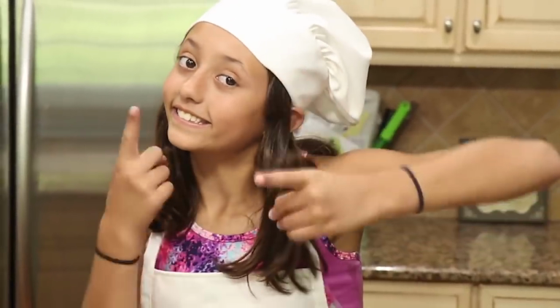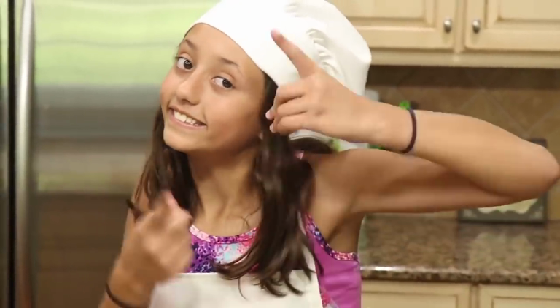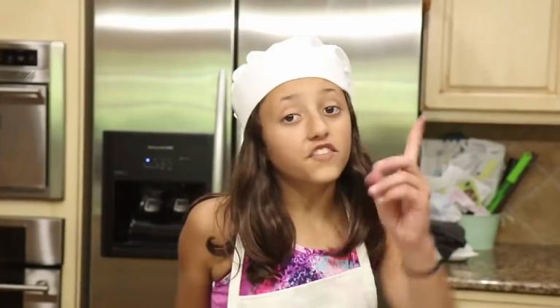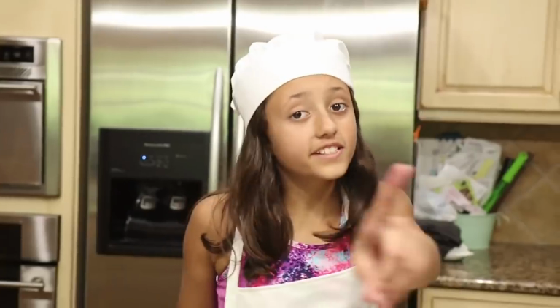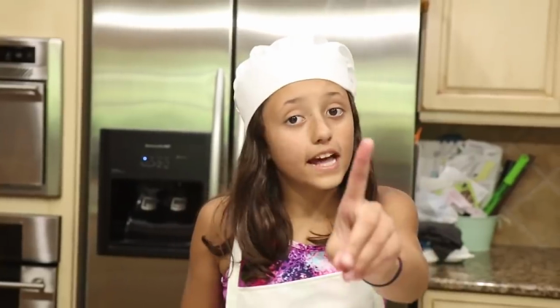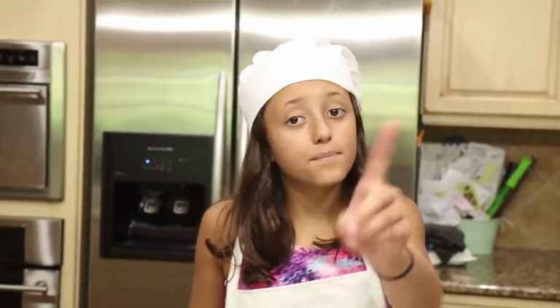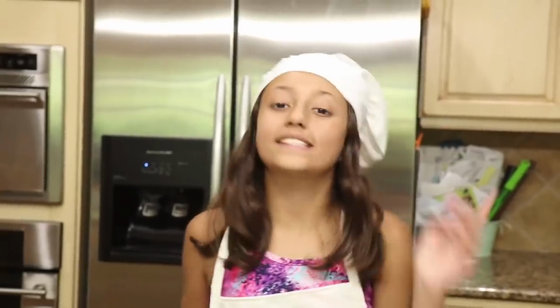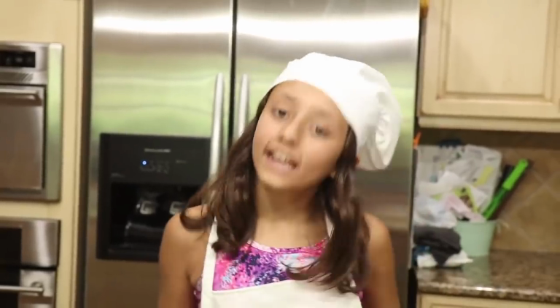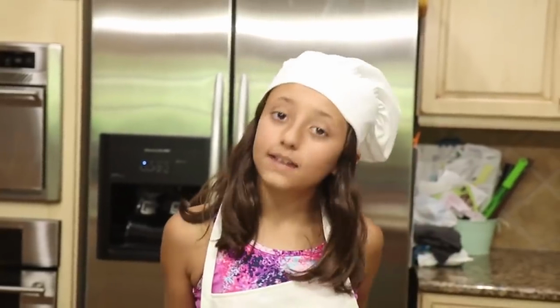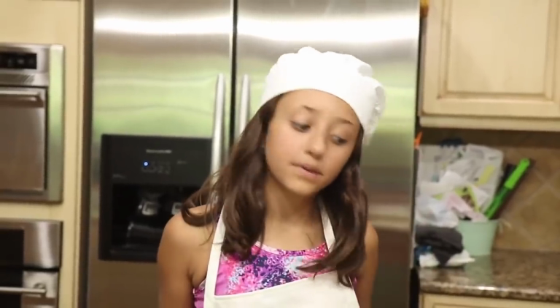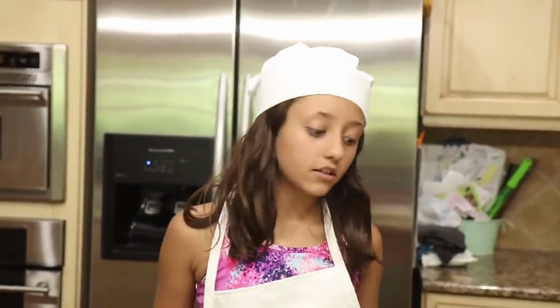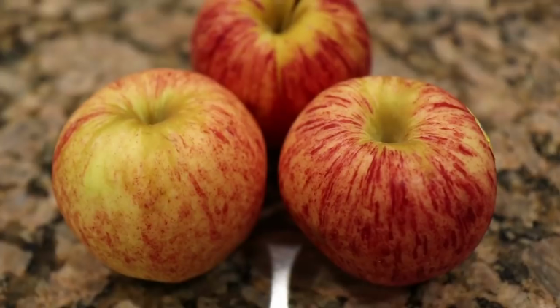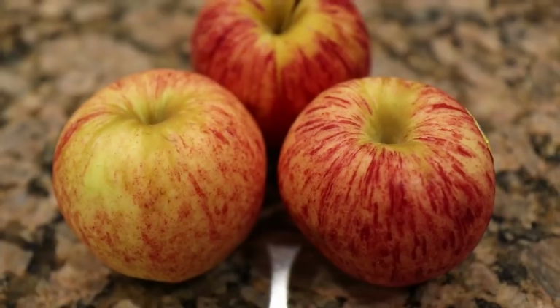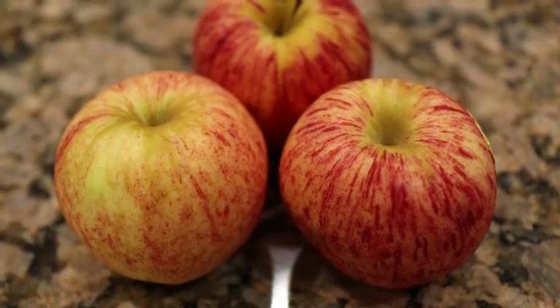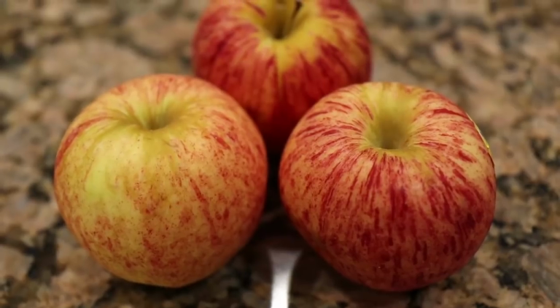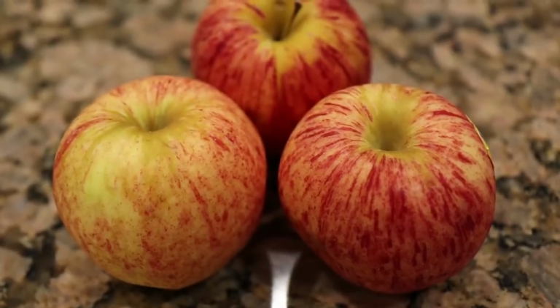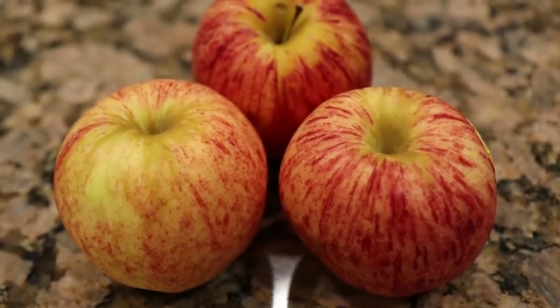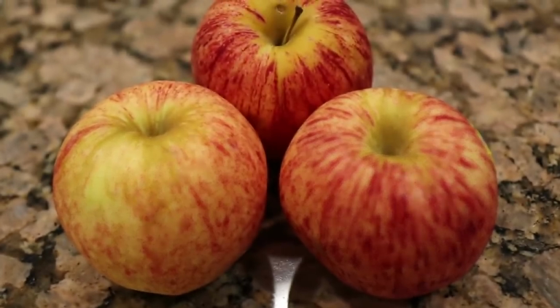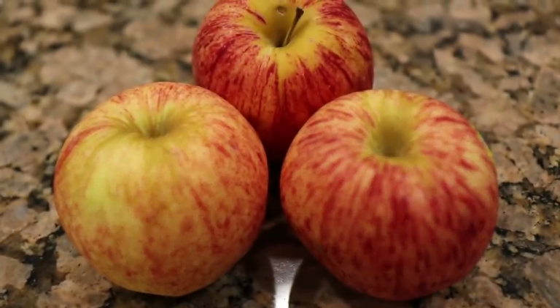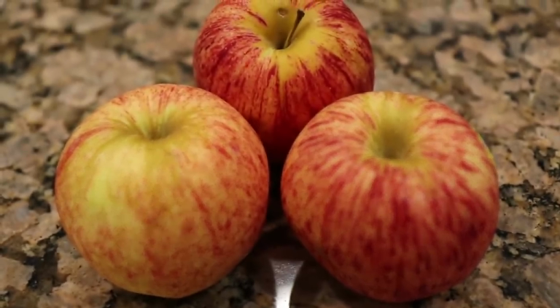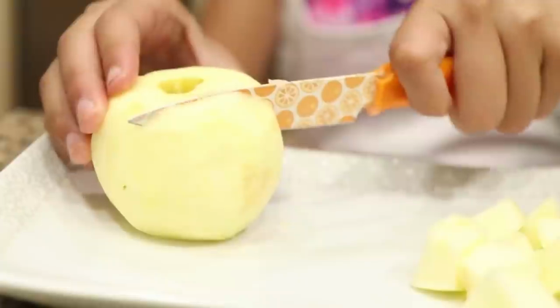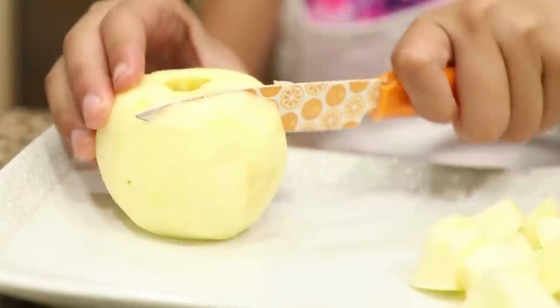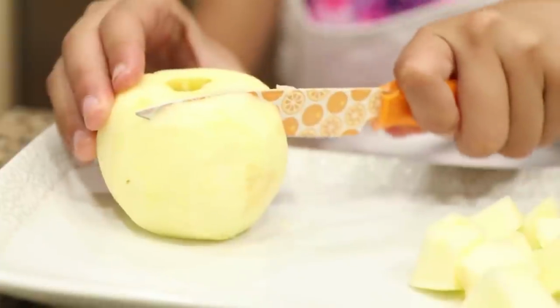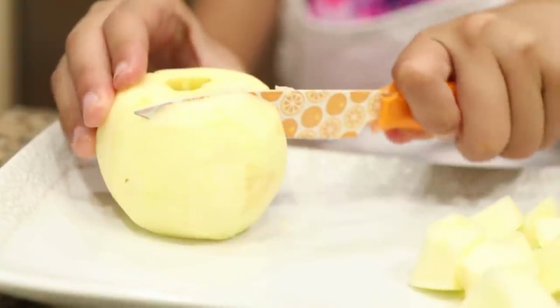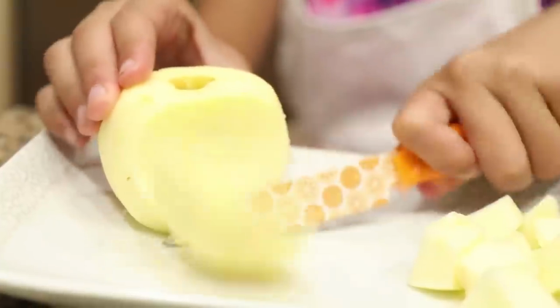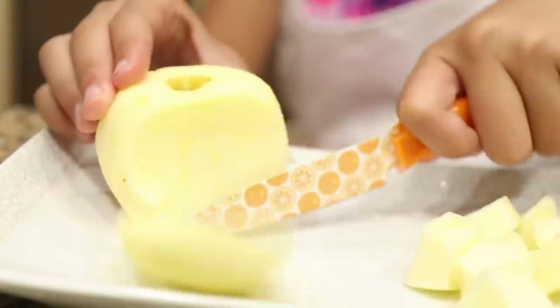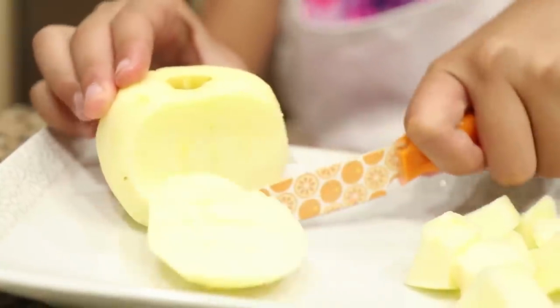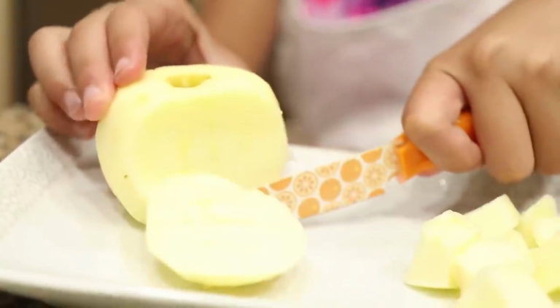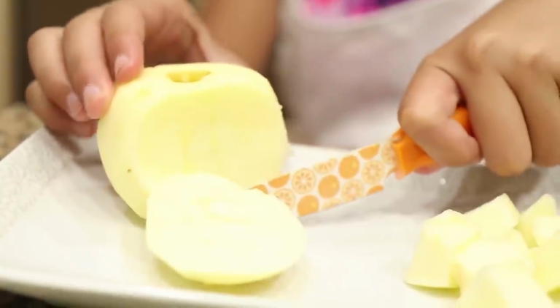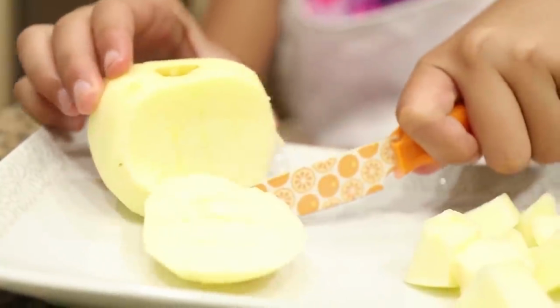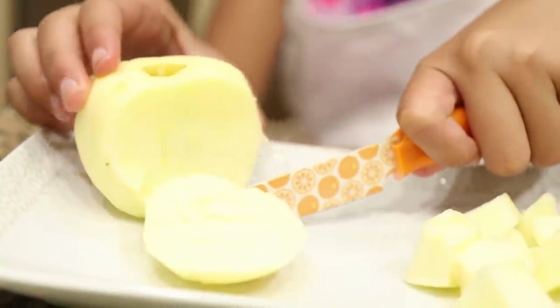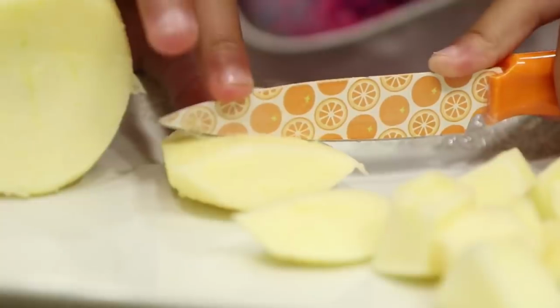First step, skin and peel two apples. Cut the apples into cubes.